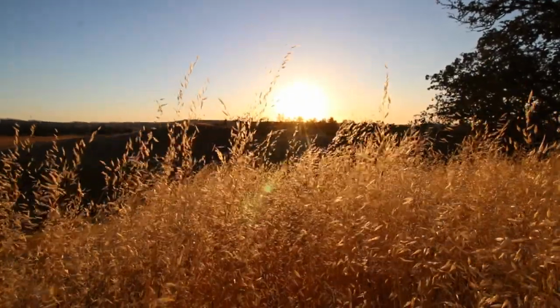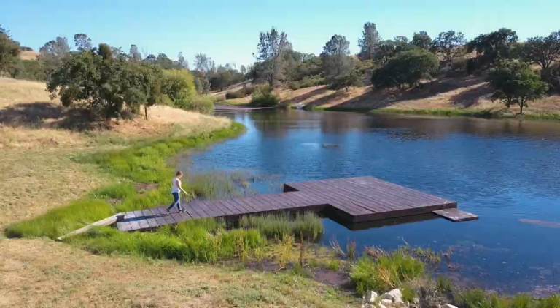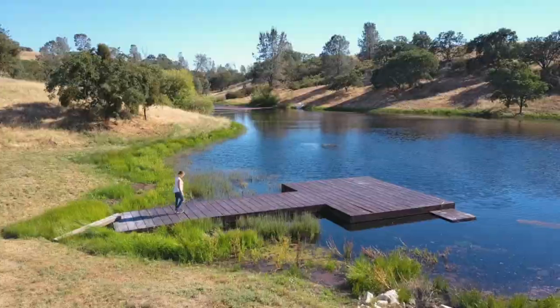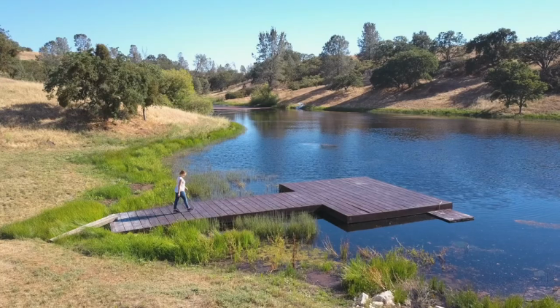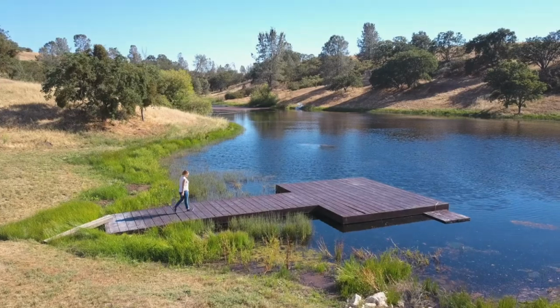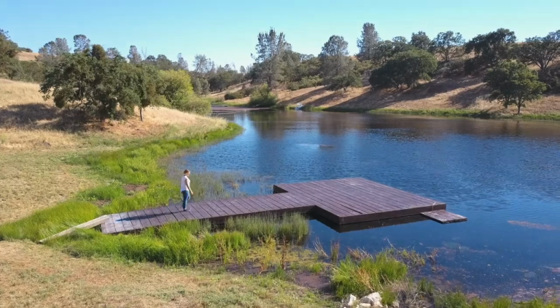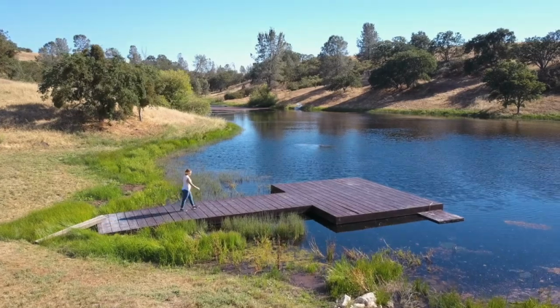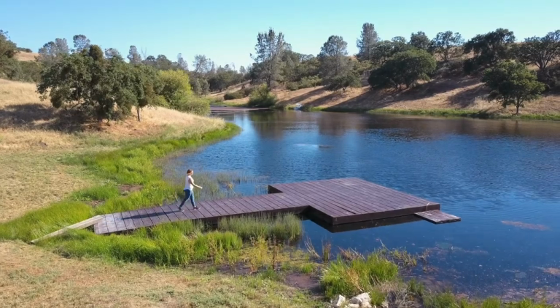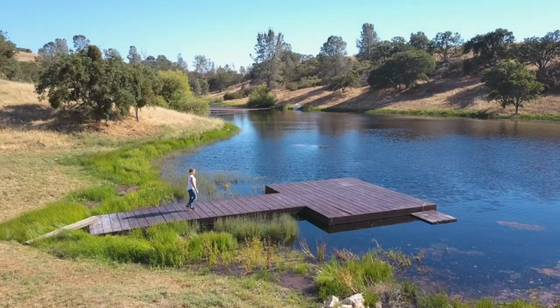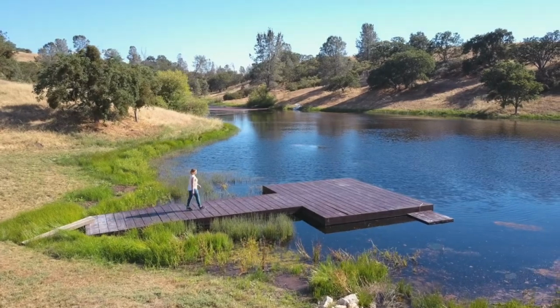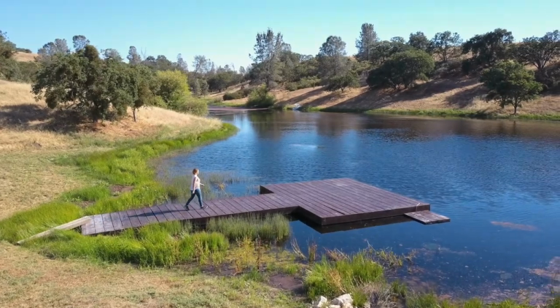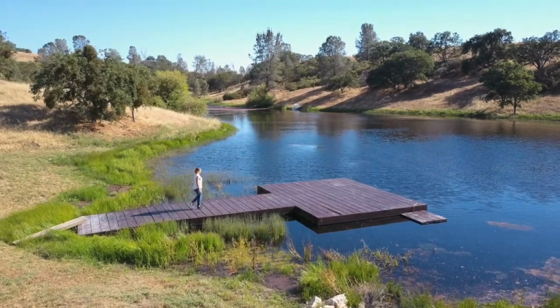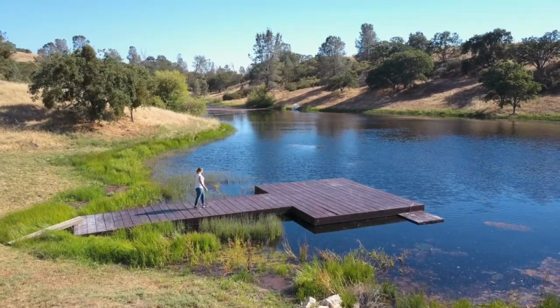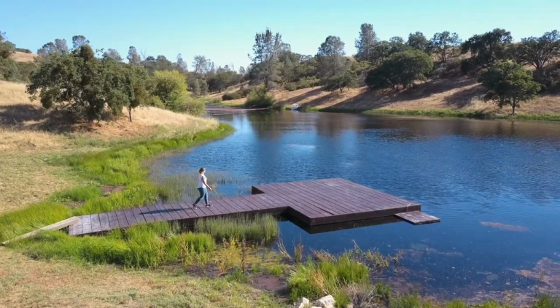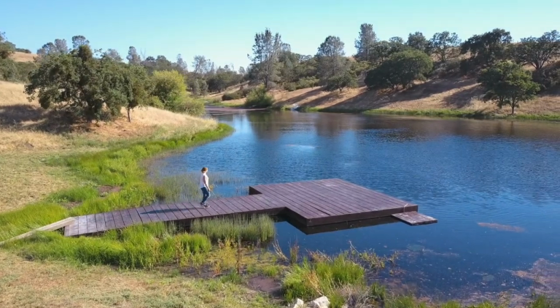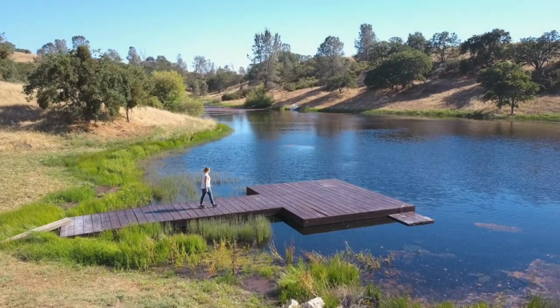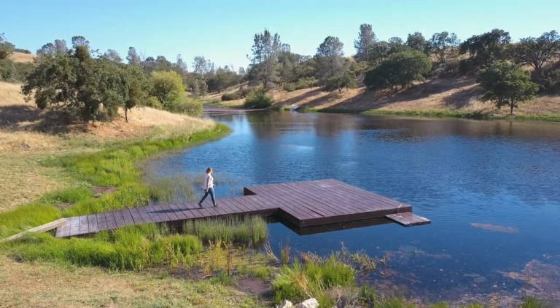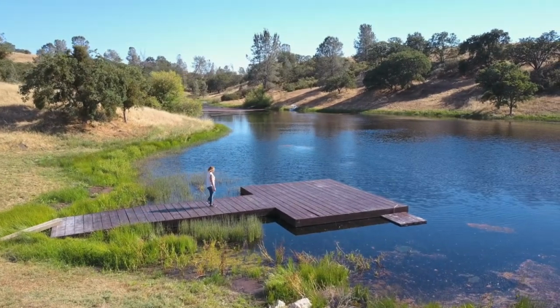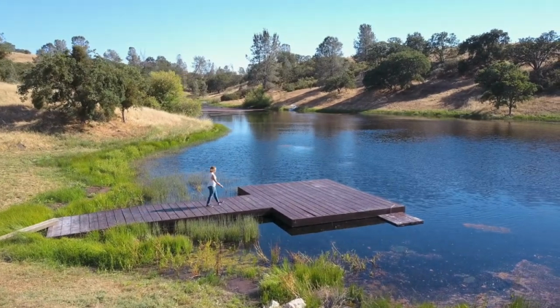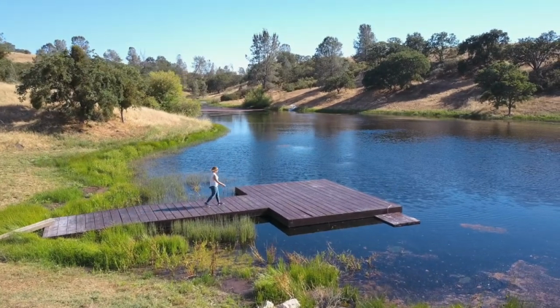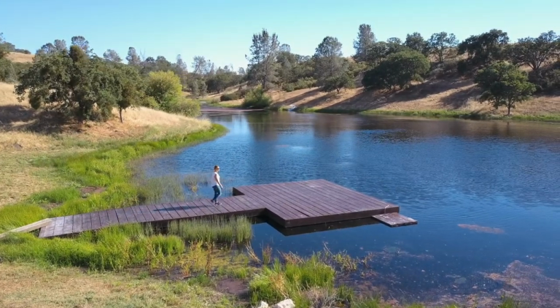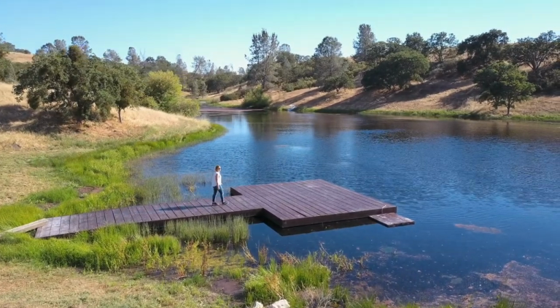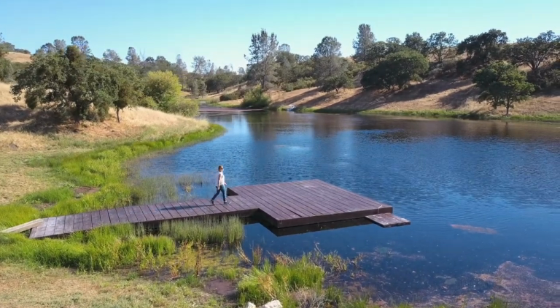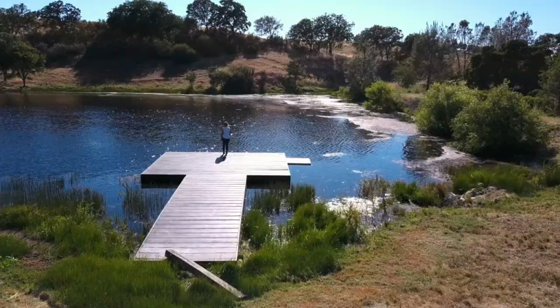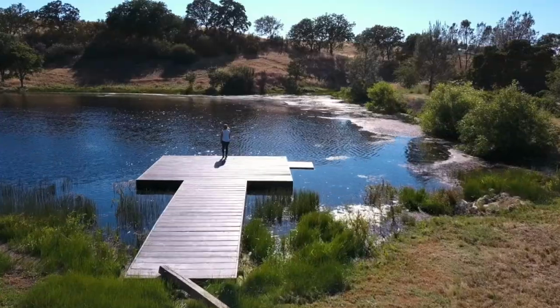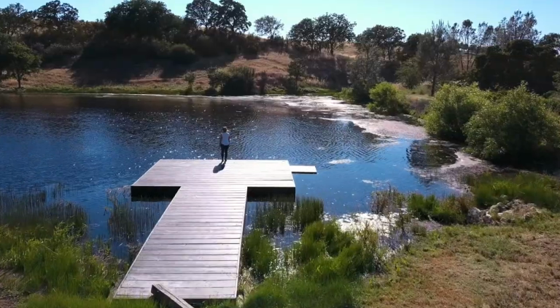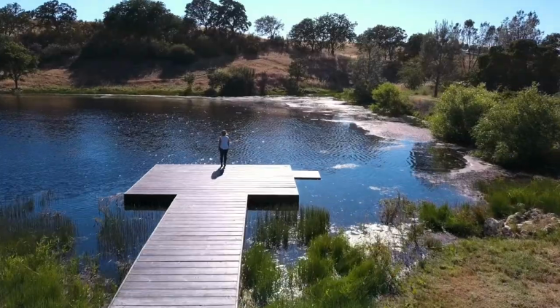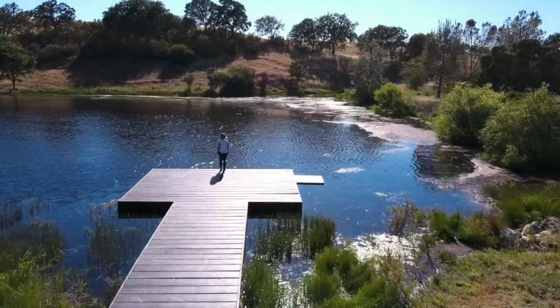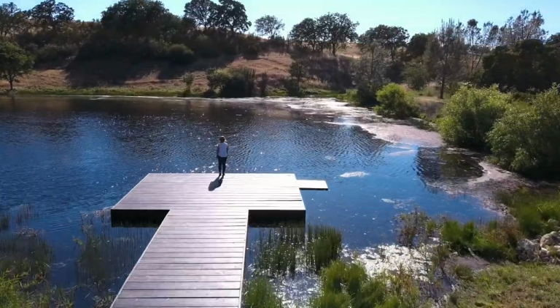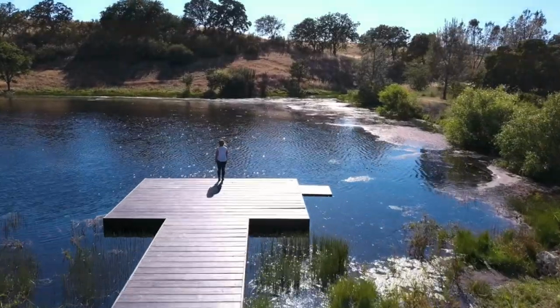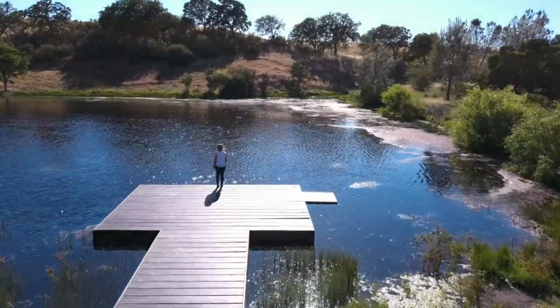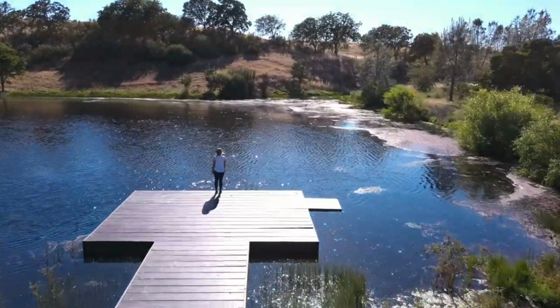The property features a lake near the main villa that you can't swim in, but it's a nice place to relax at.